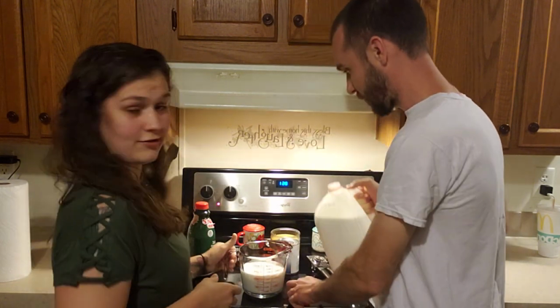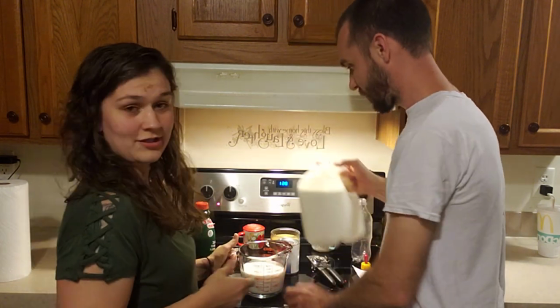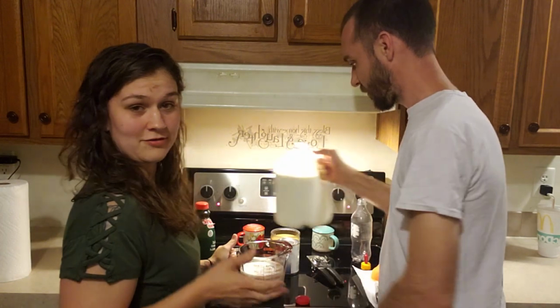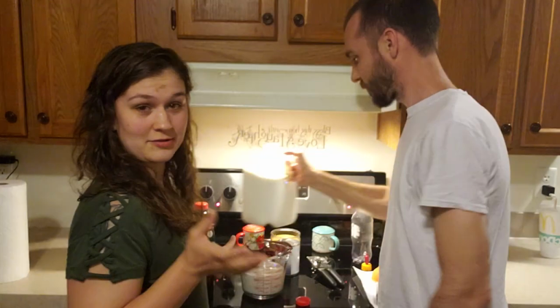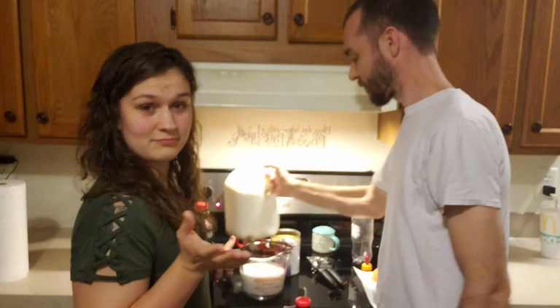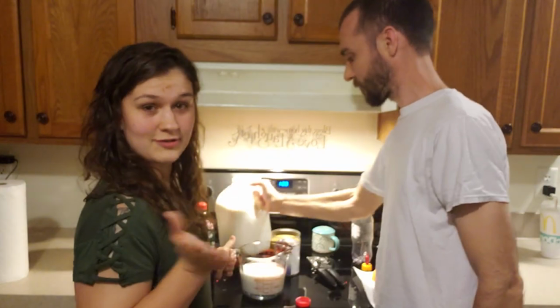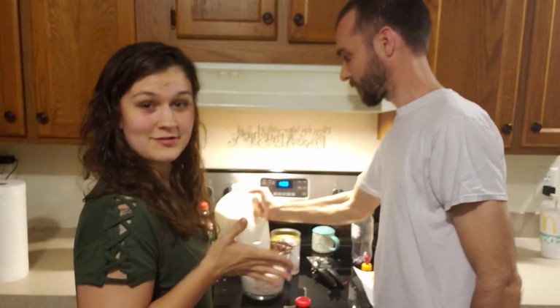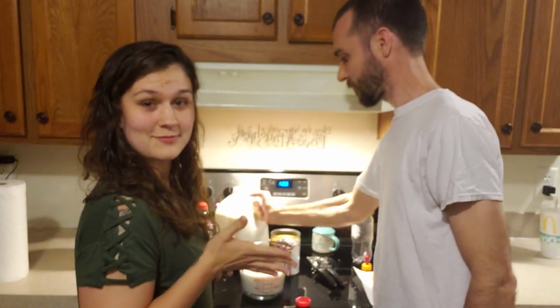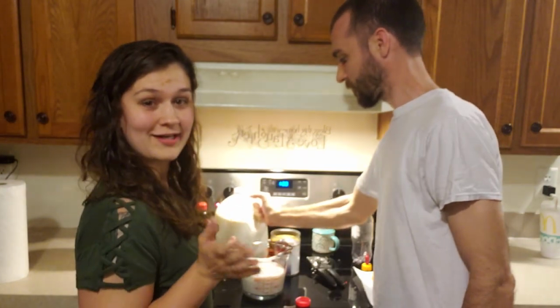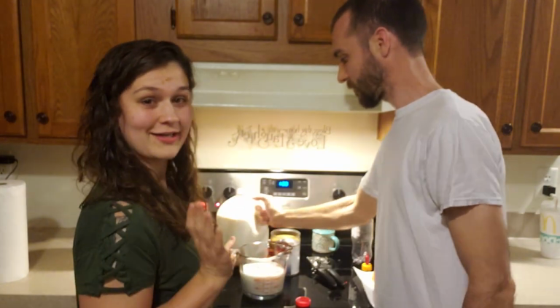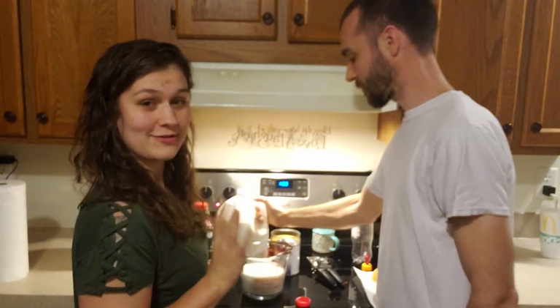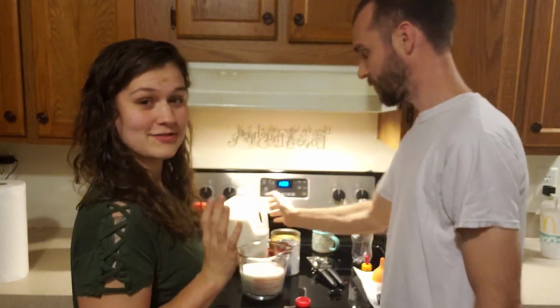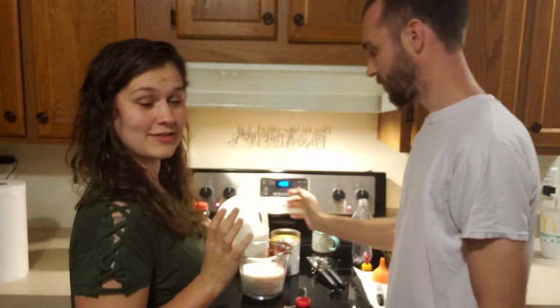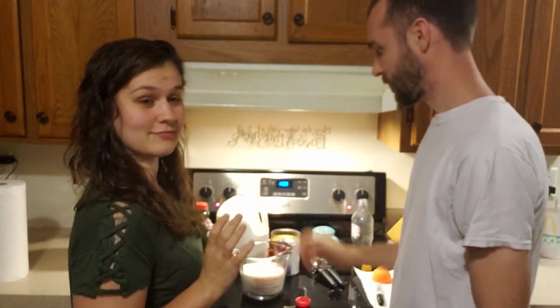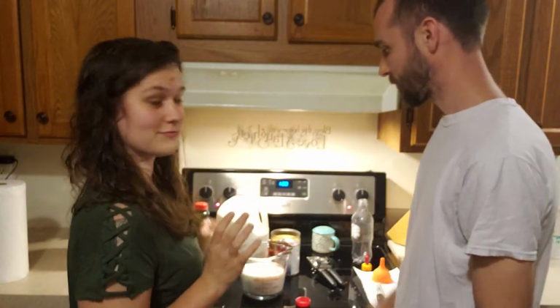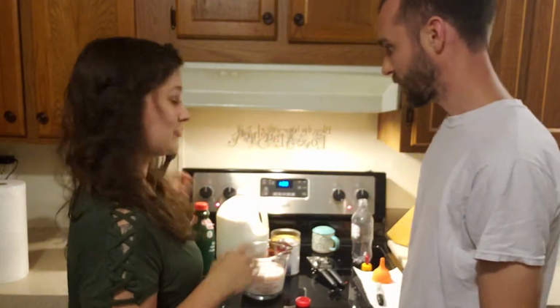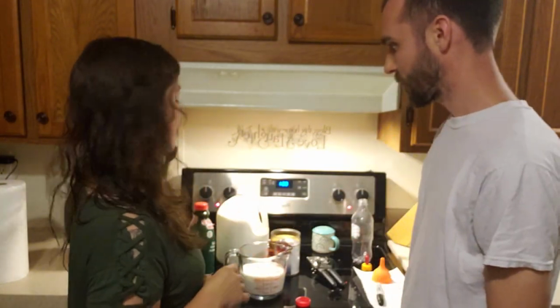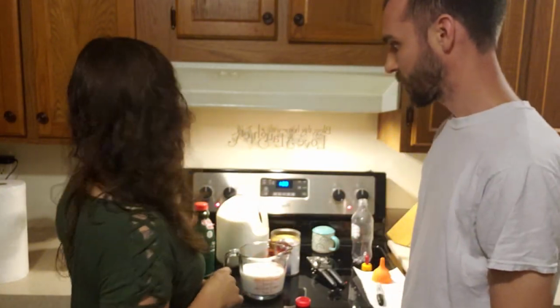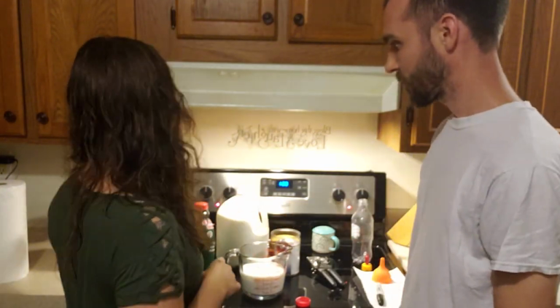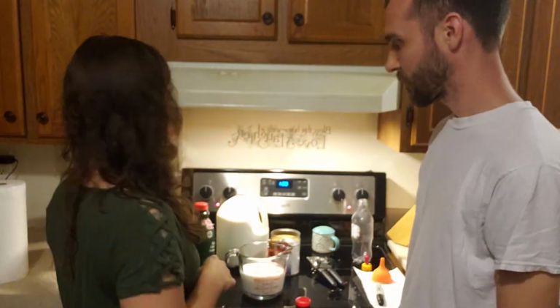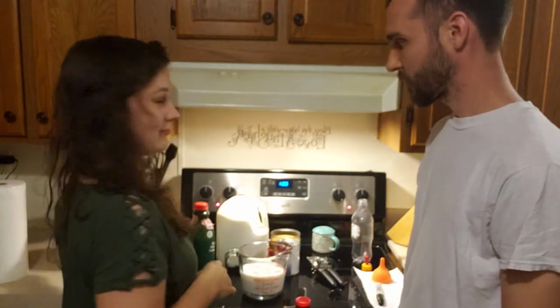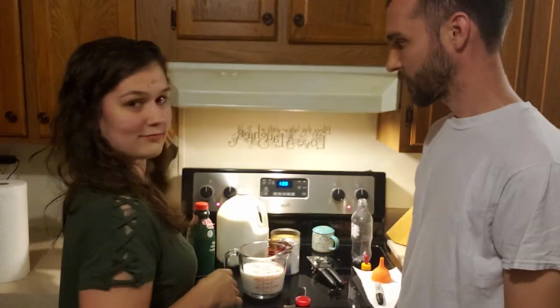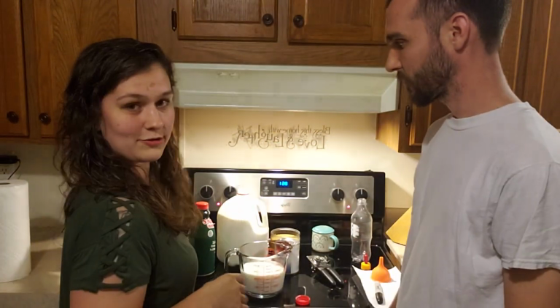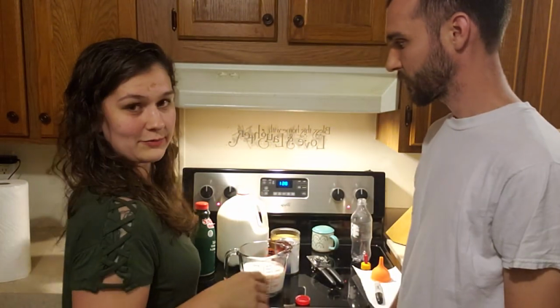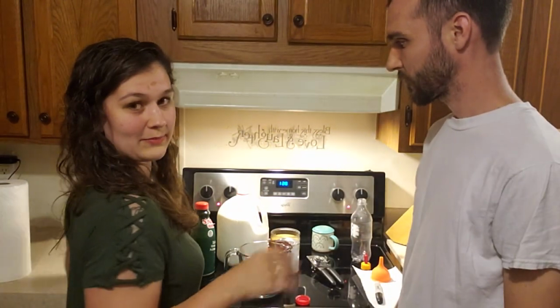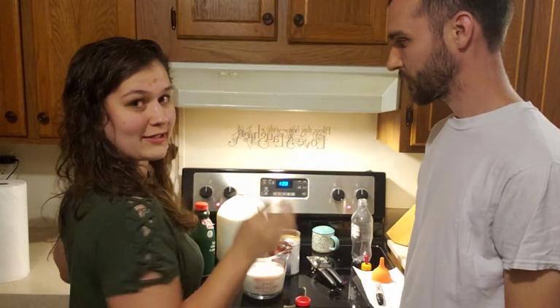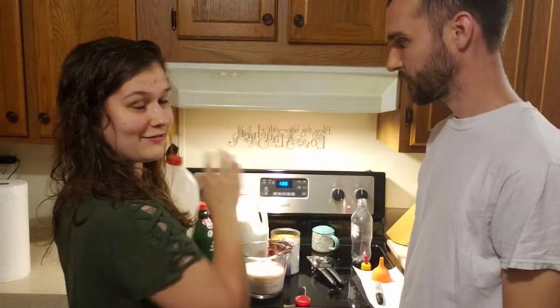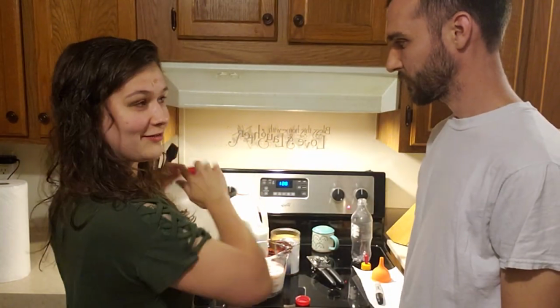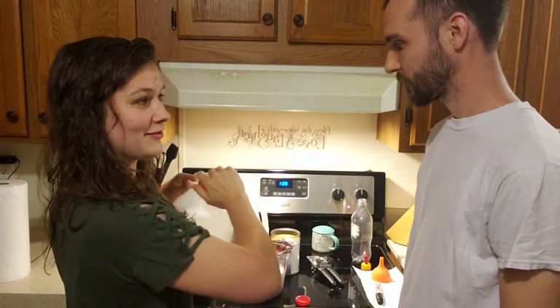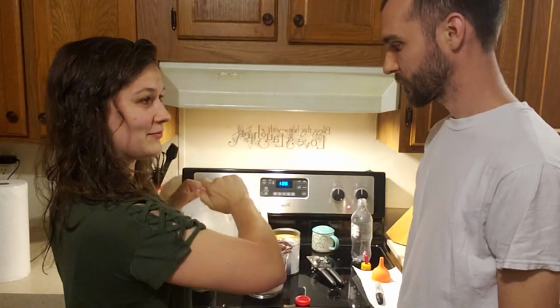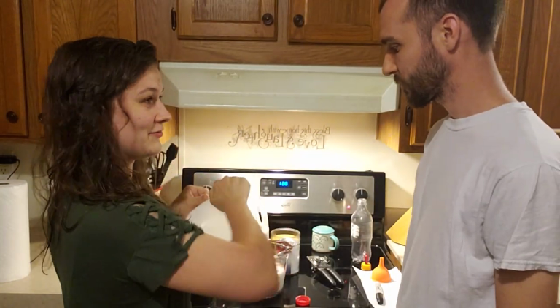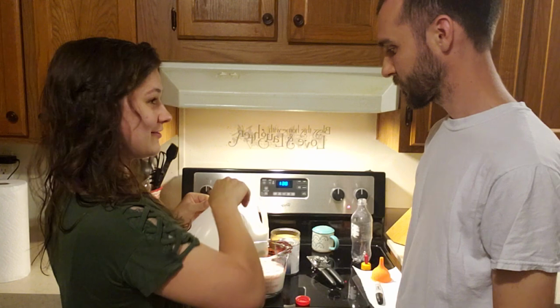You can either throw this away or use it — we're gonna put it back in our other milk.